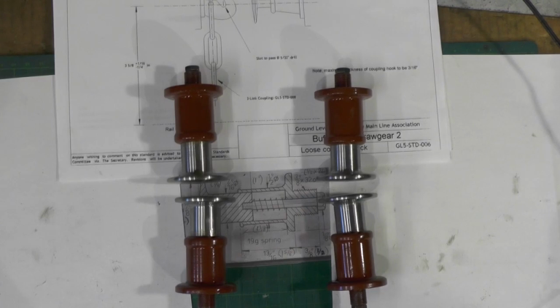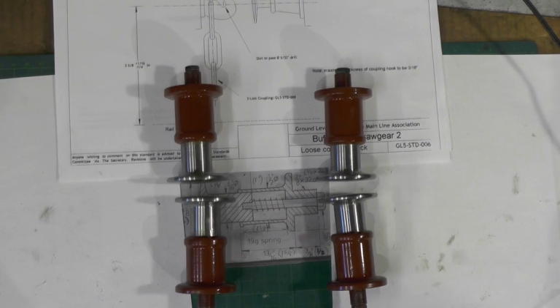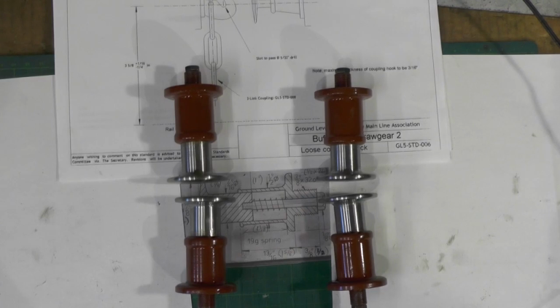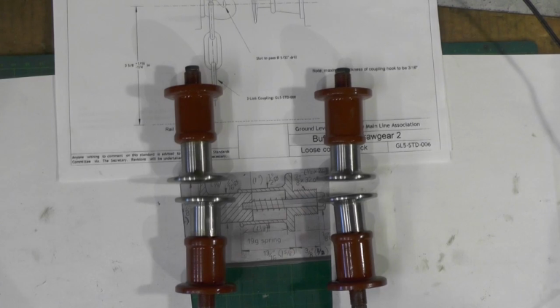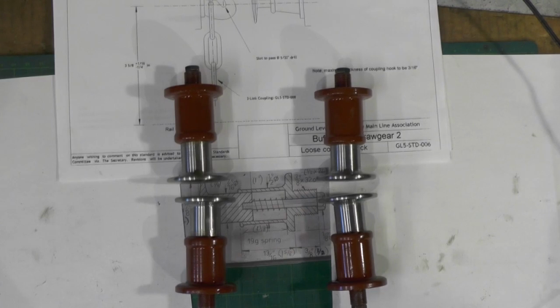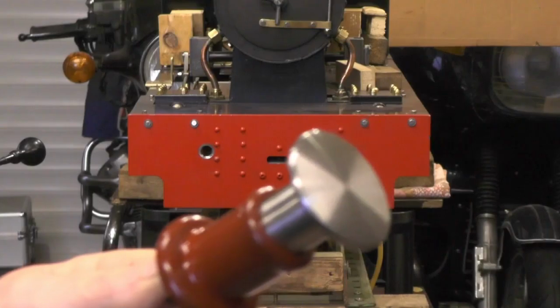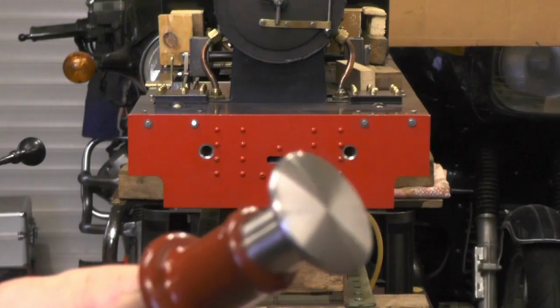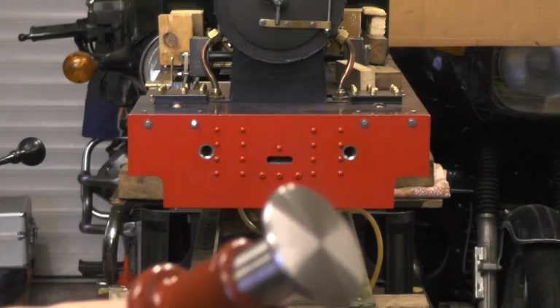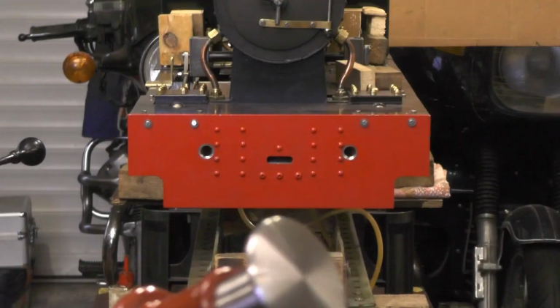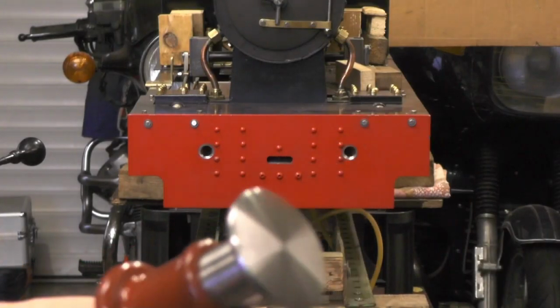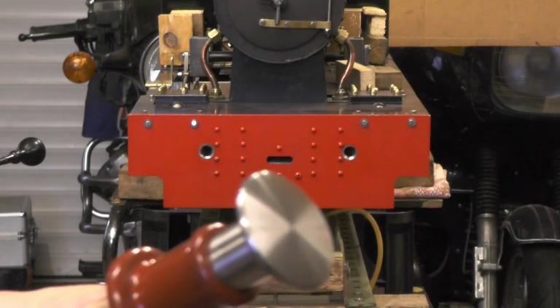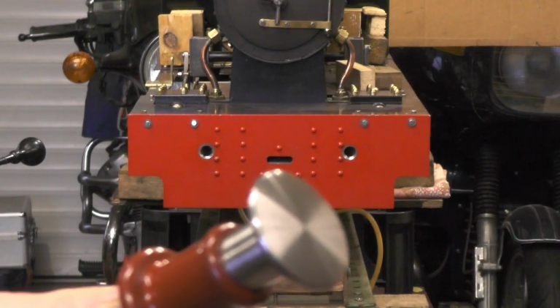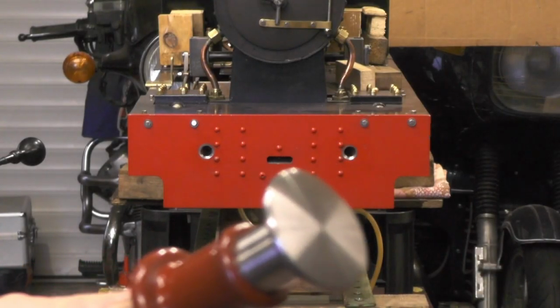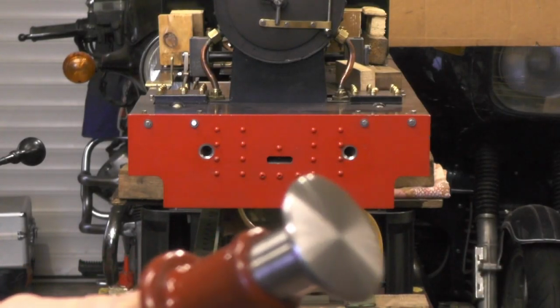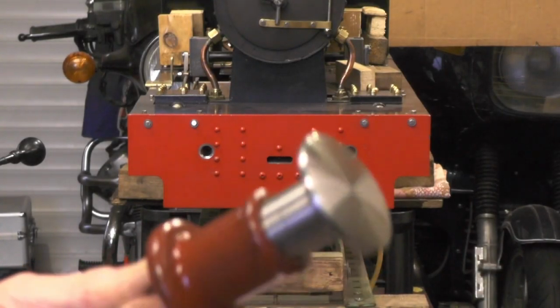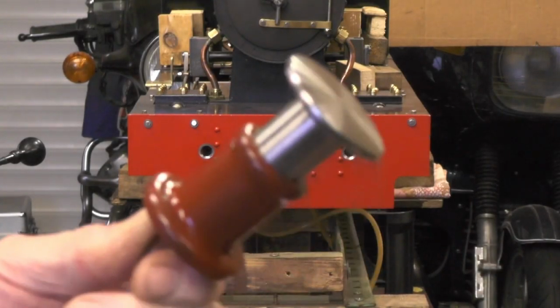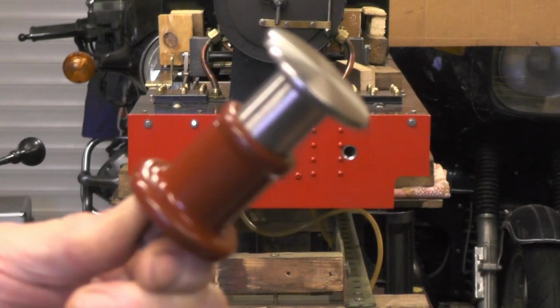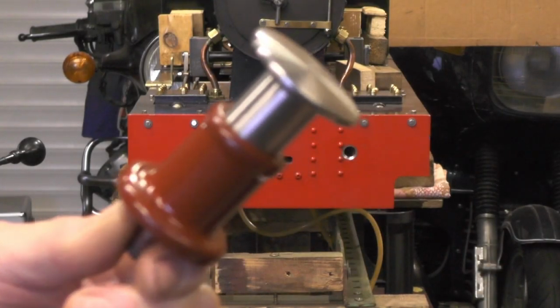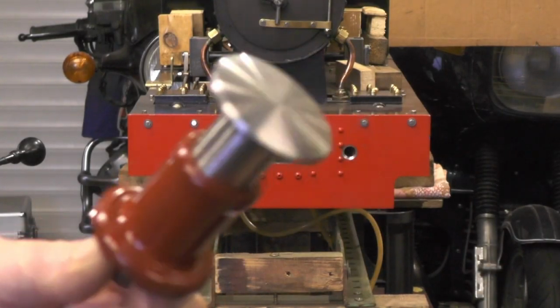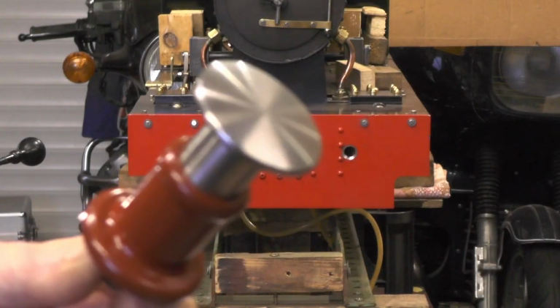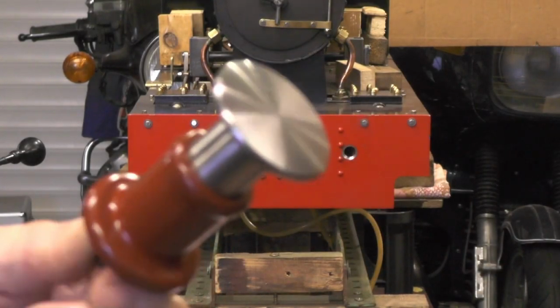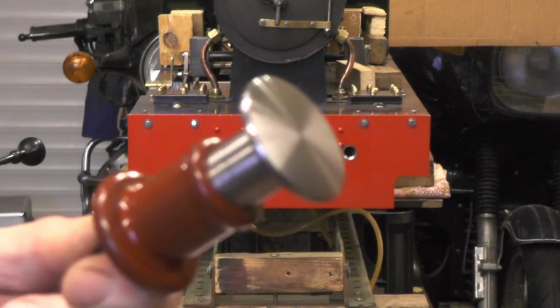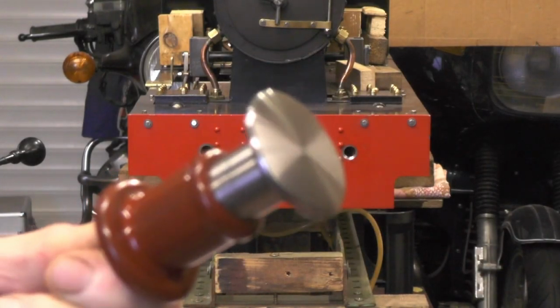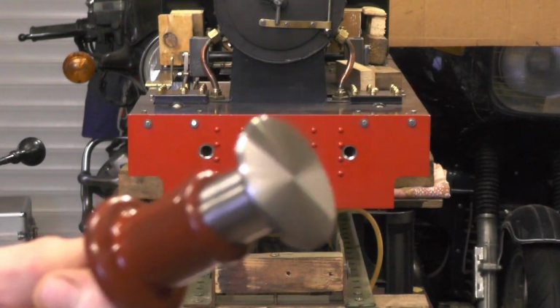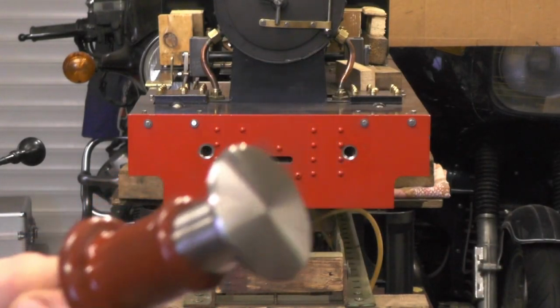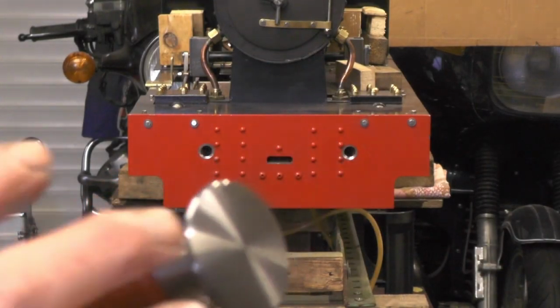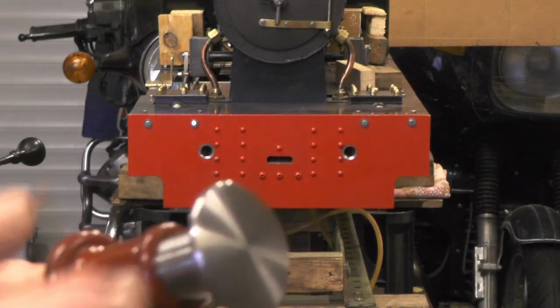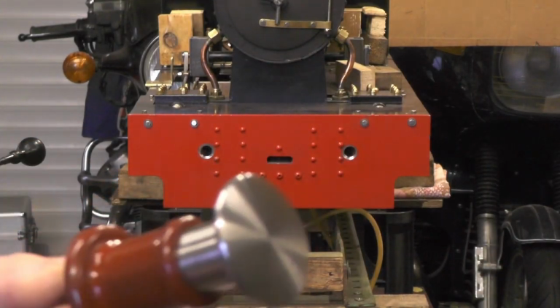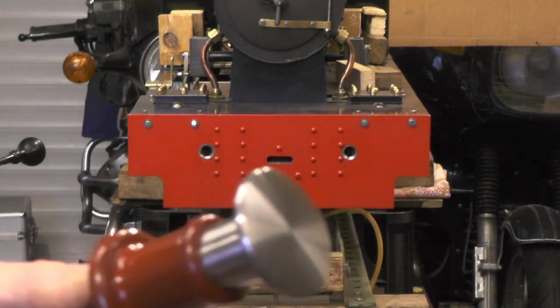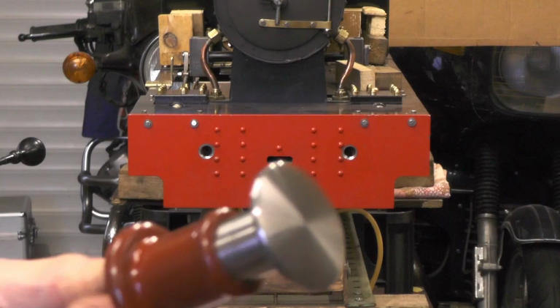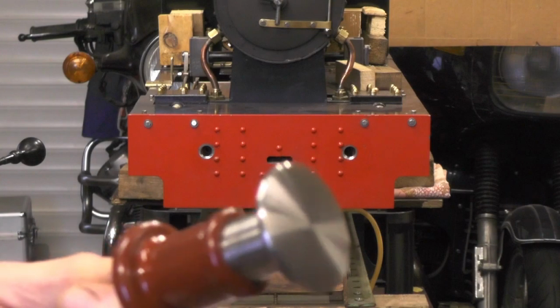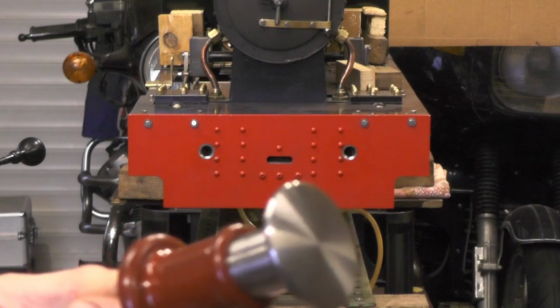Okay, I've got them all painted, they're all dried and ready for fitting now. They're all assembled up.